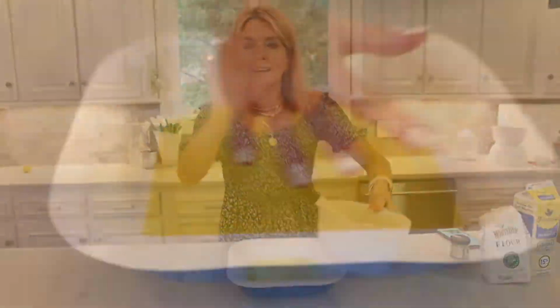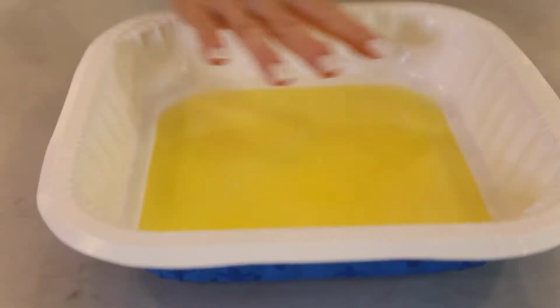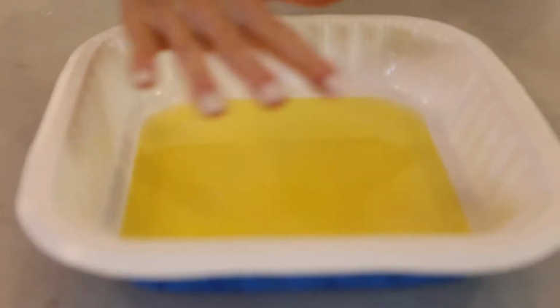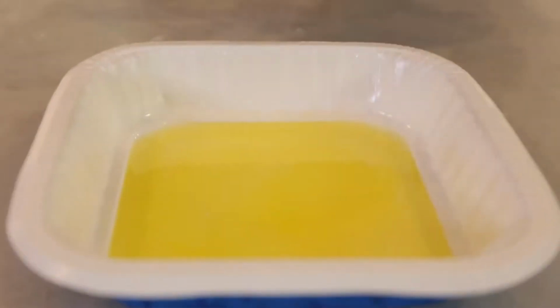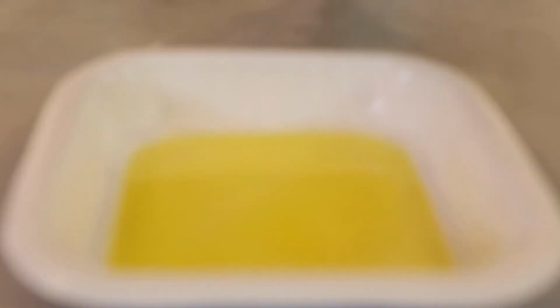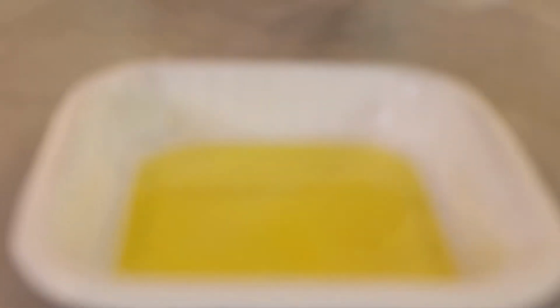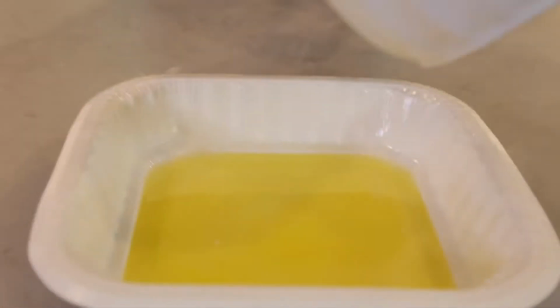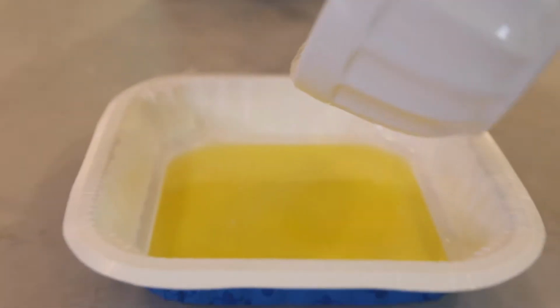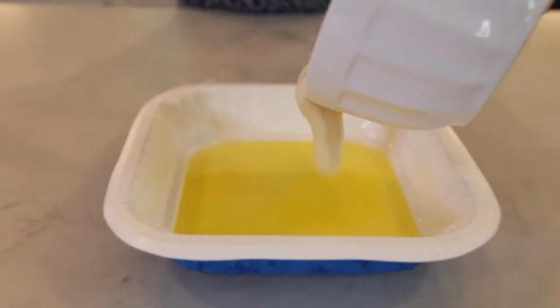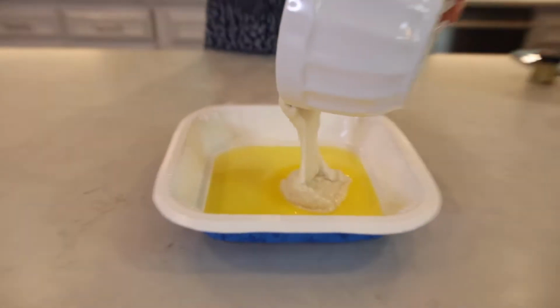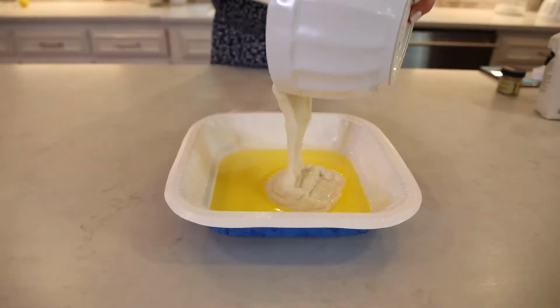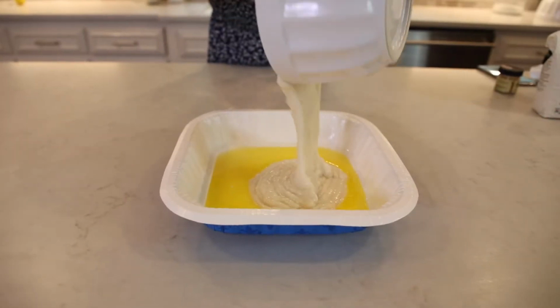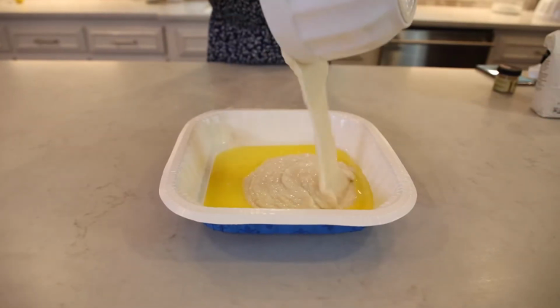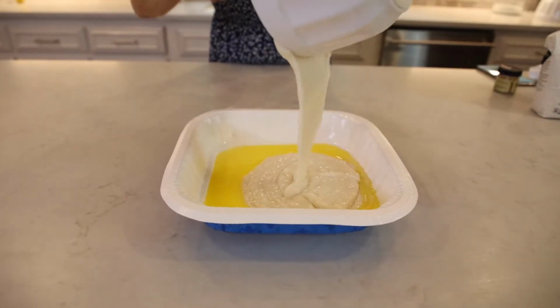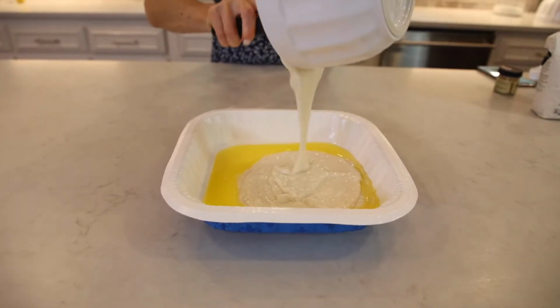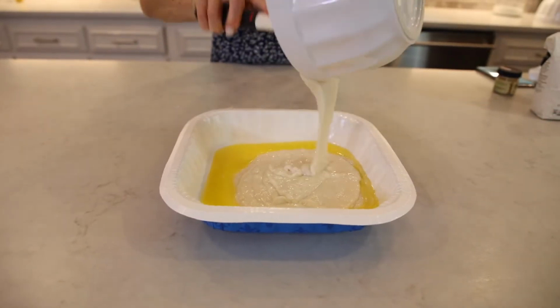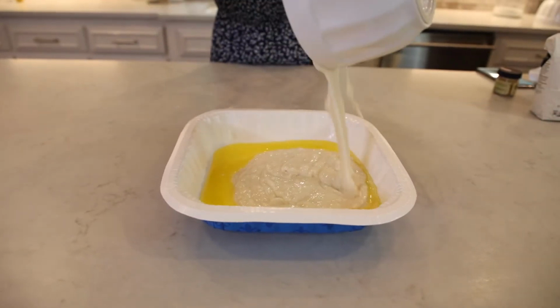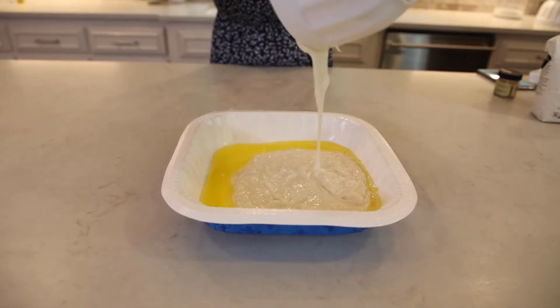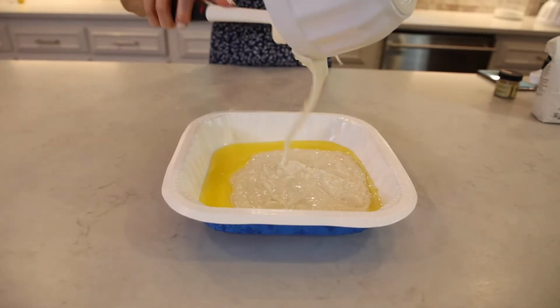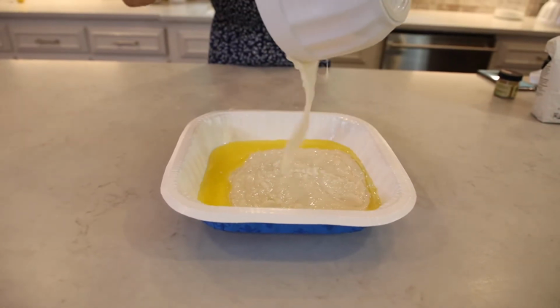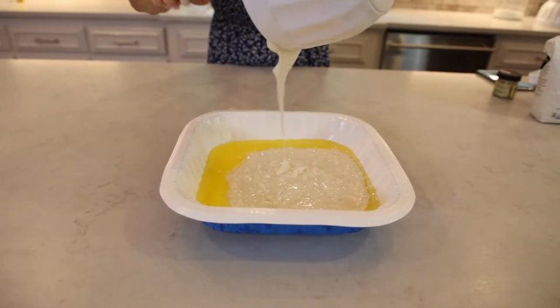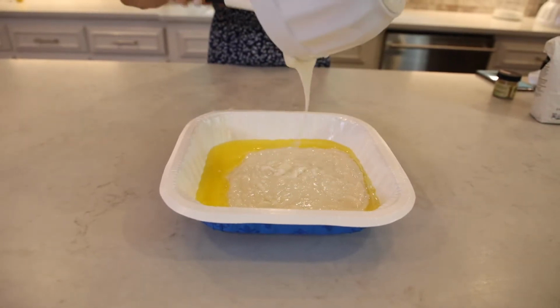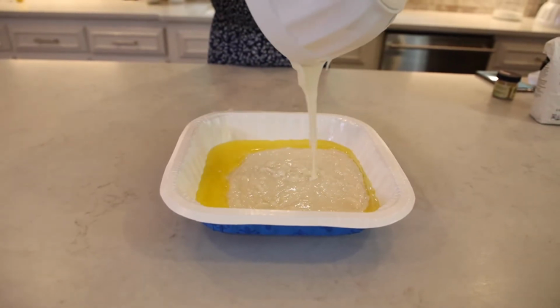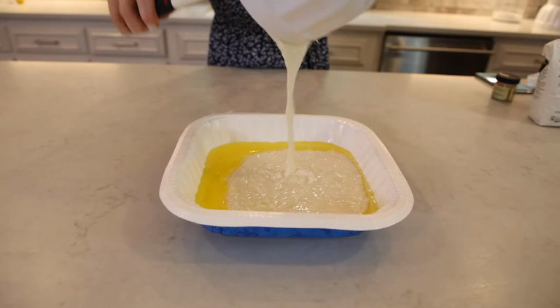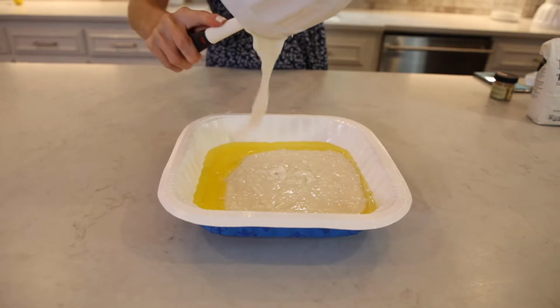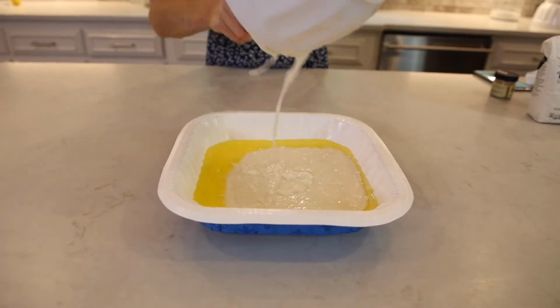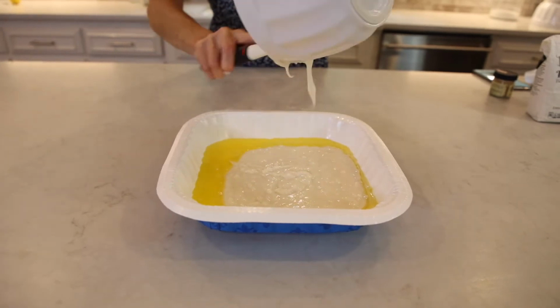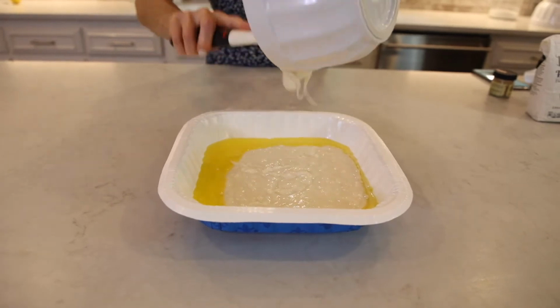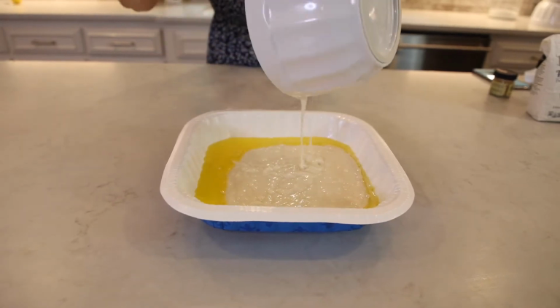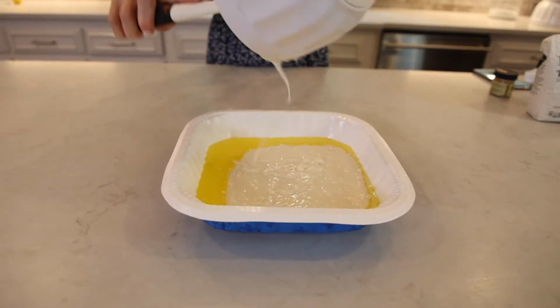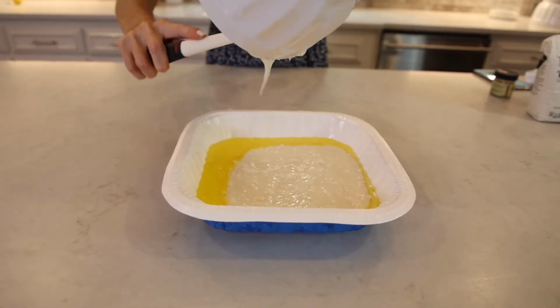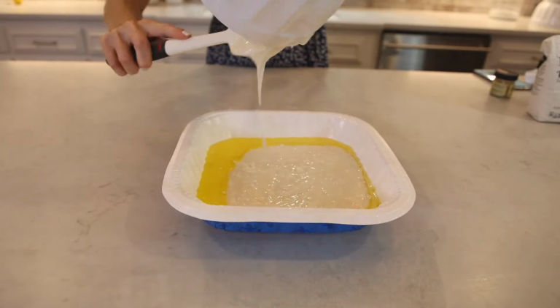You have your melted butter, and you're simply going to pour this batter over the butter — and you do not stir.